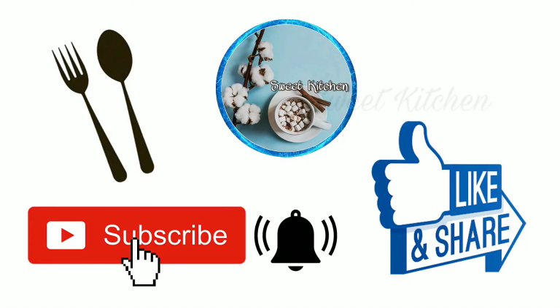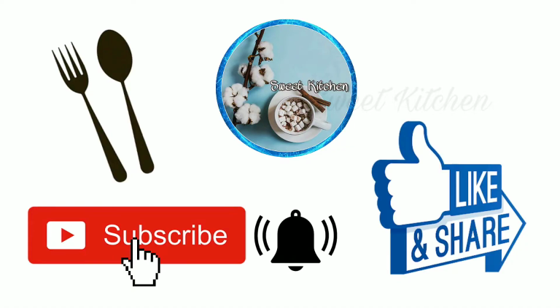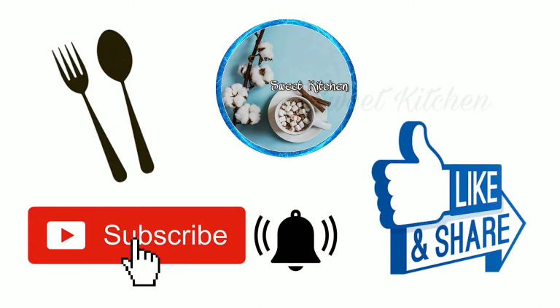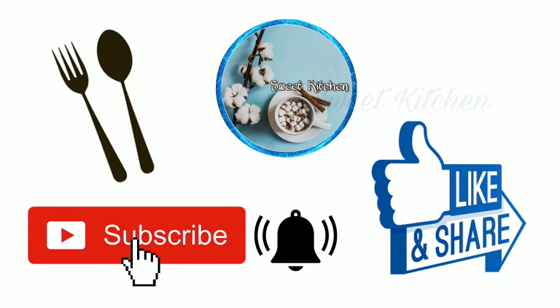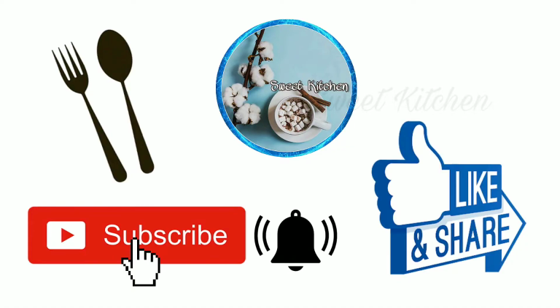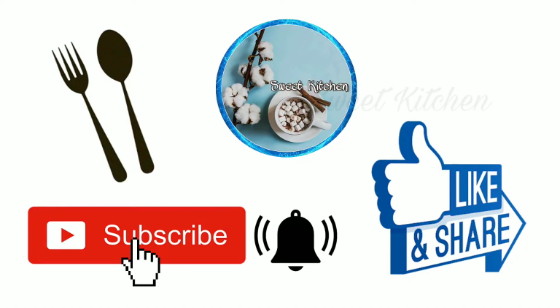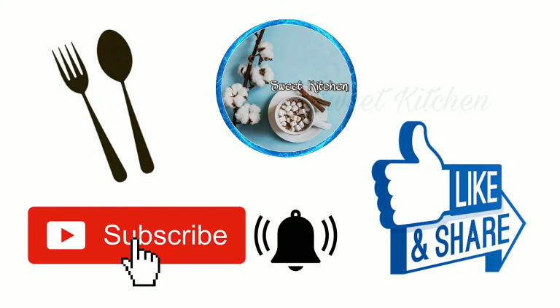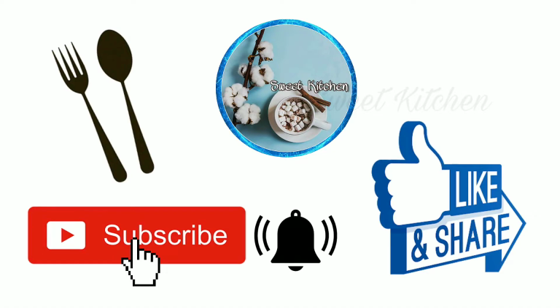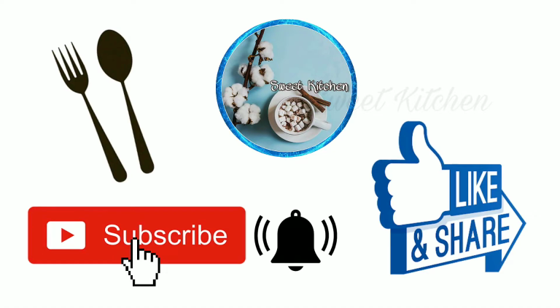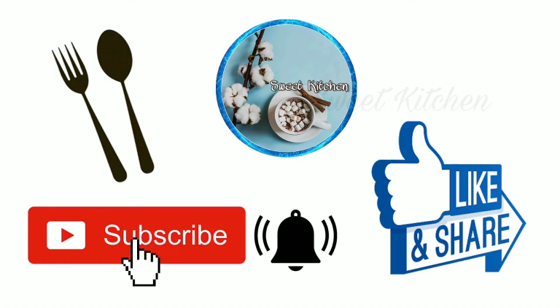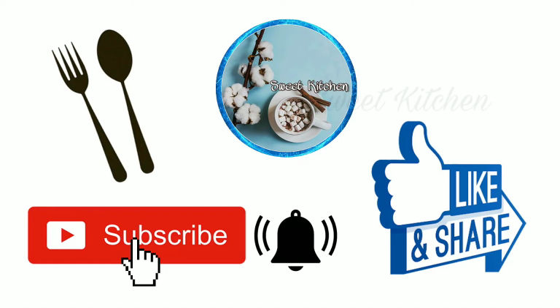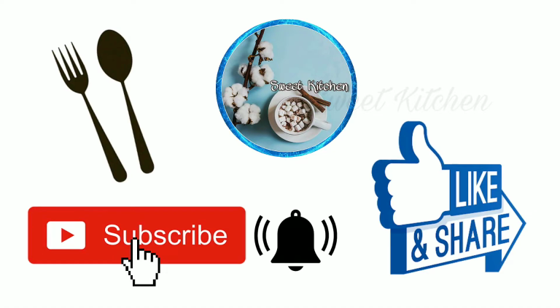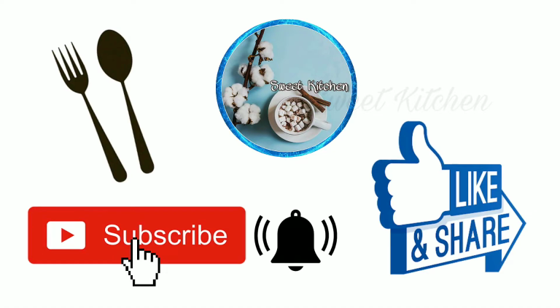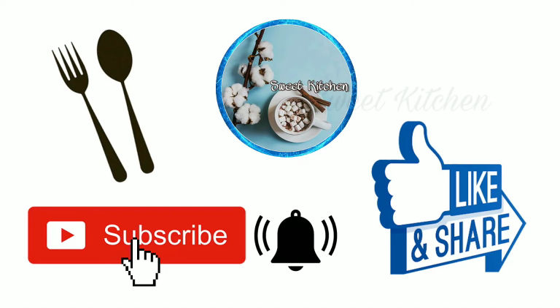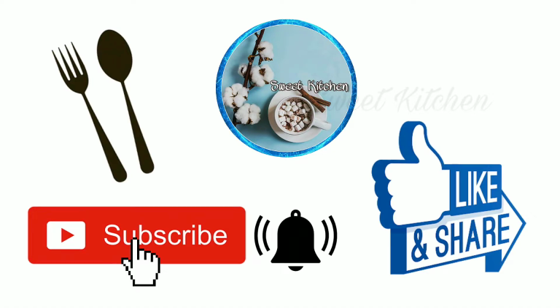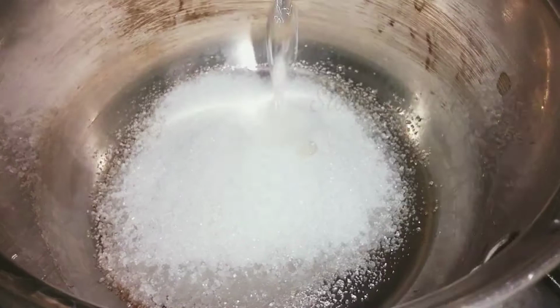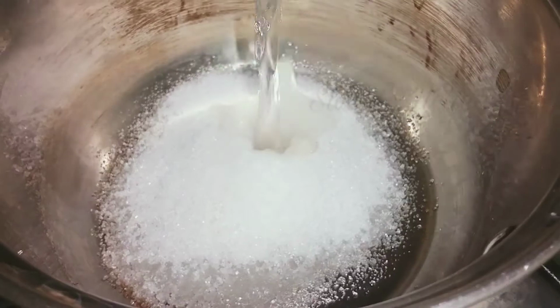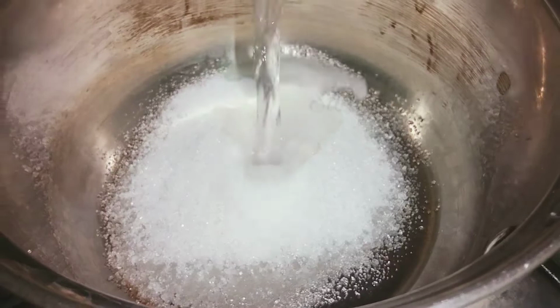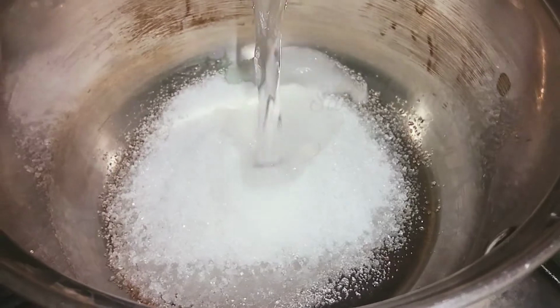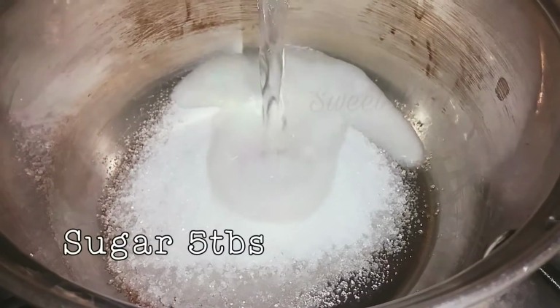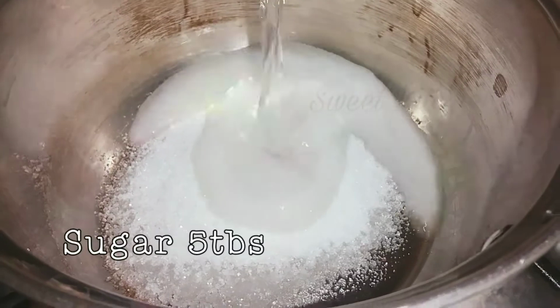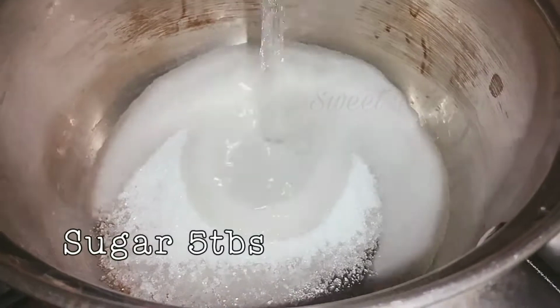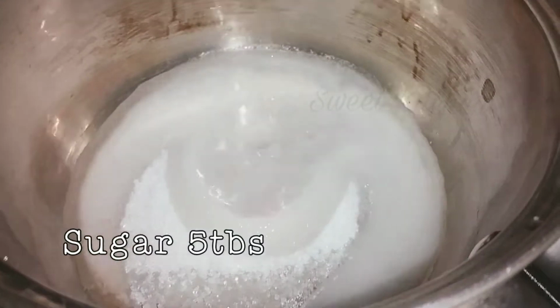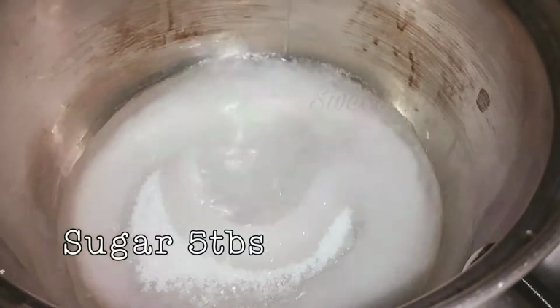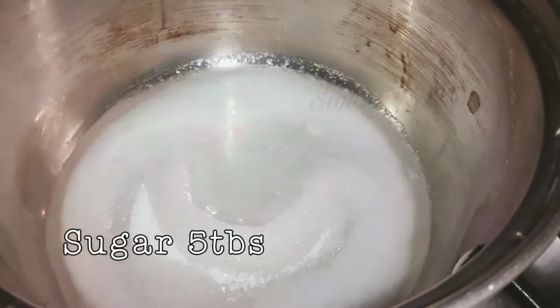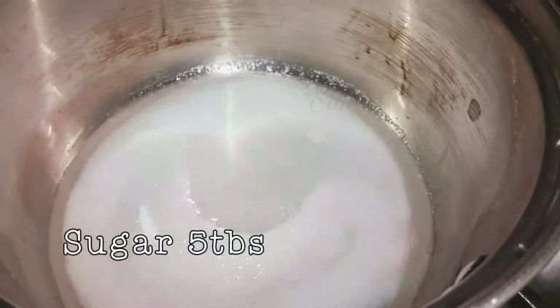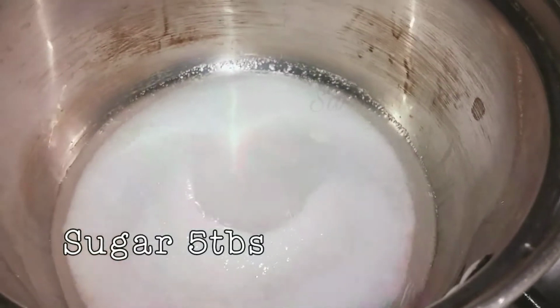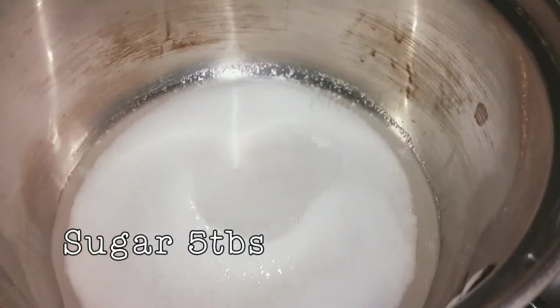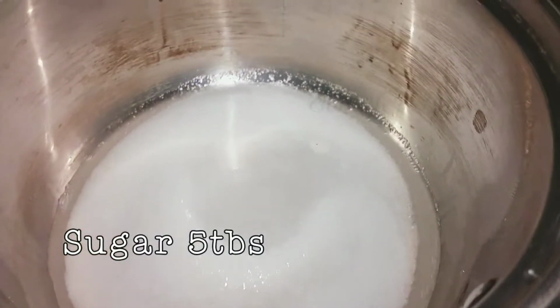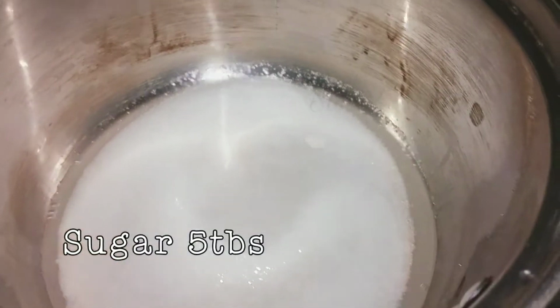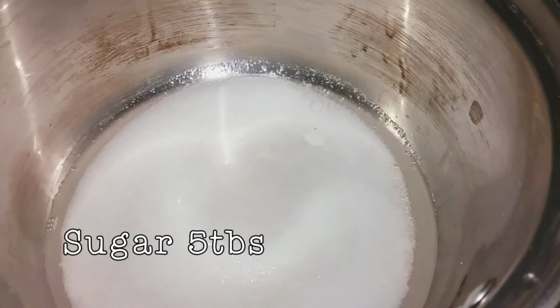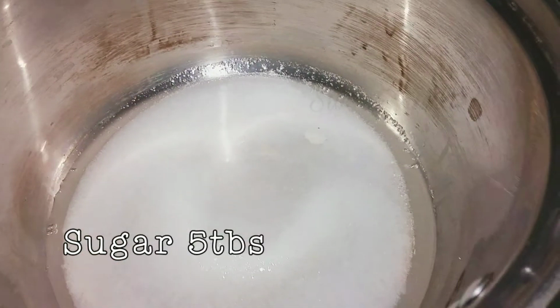If you want to subscribe to the channel, please like this video and subscribe to the channel.